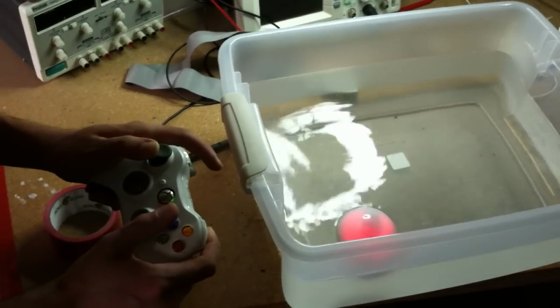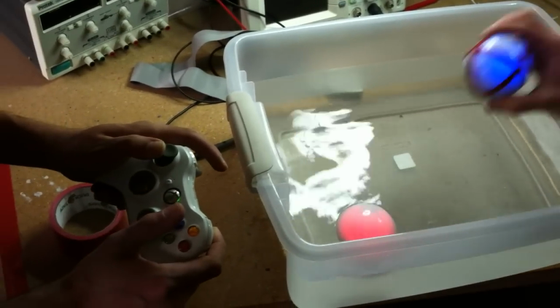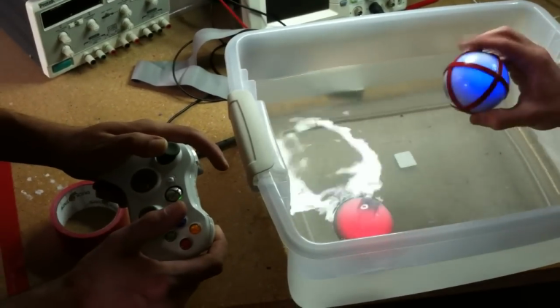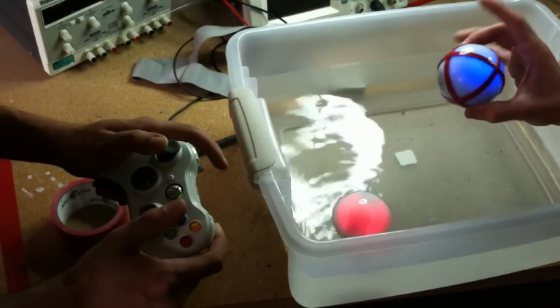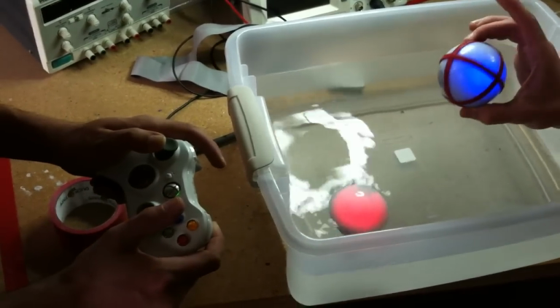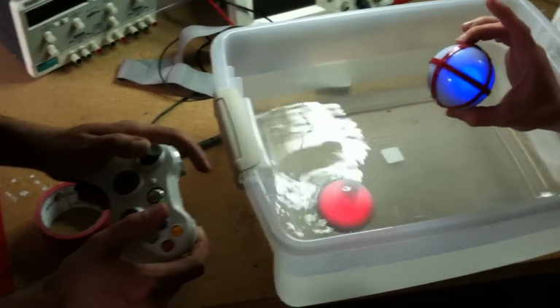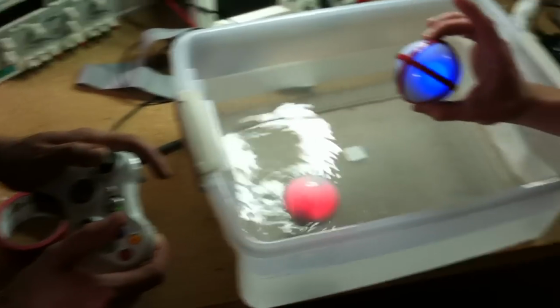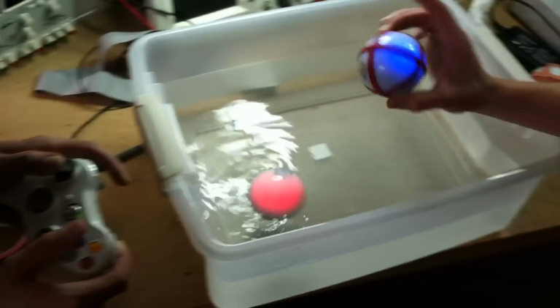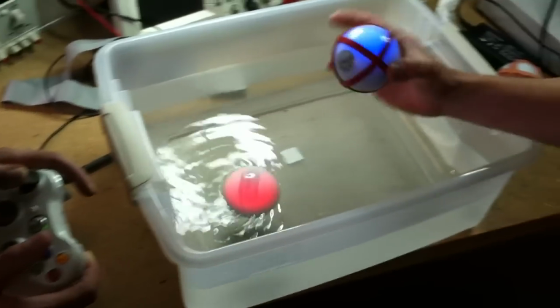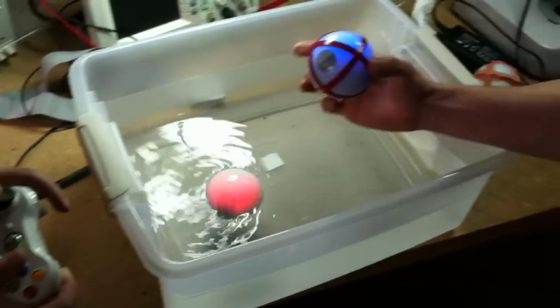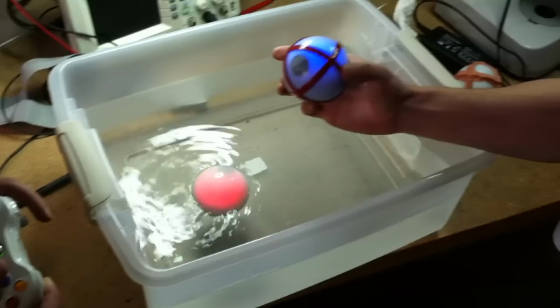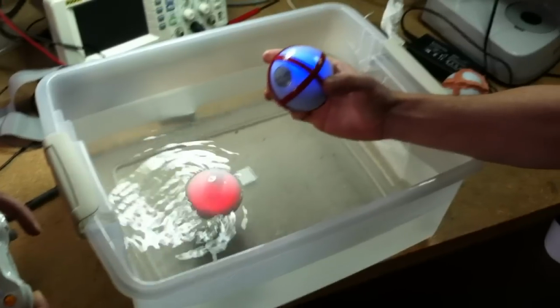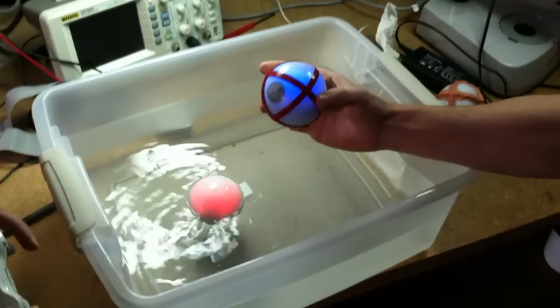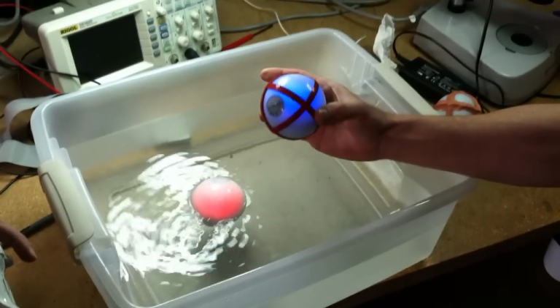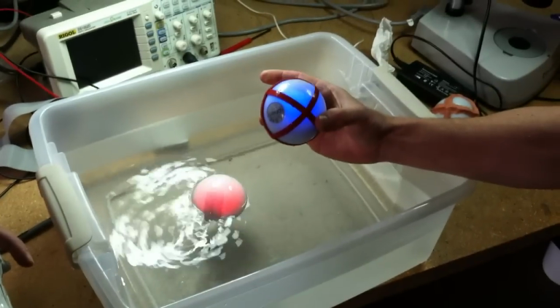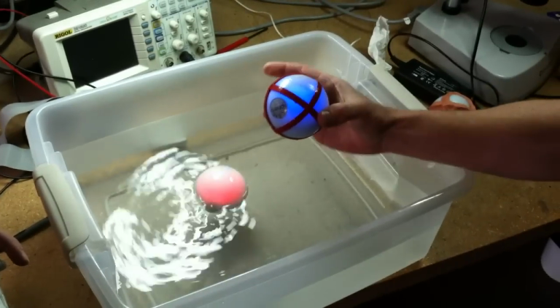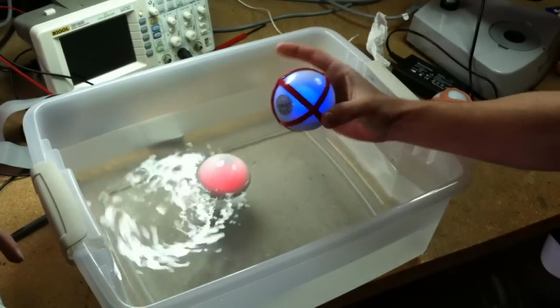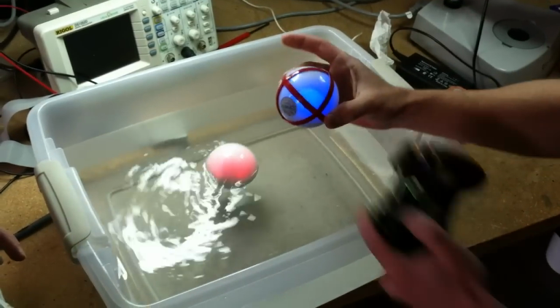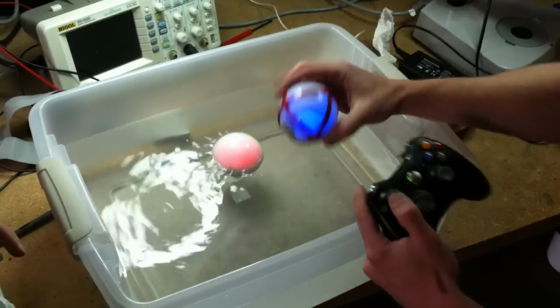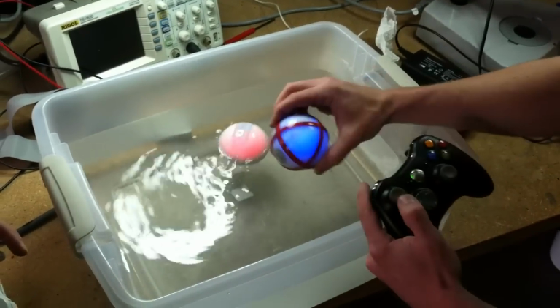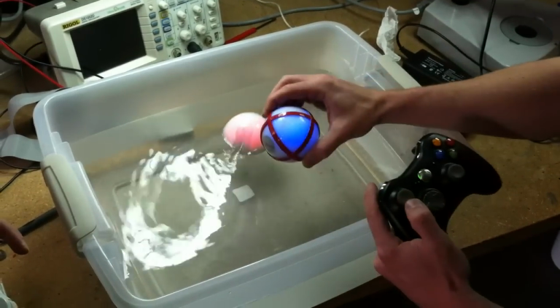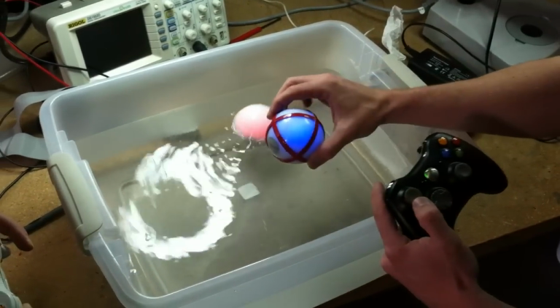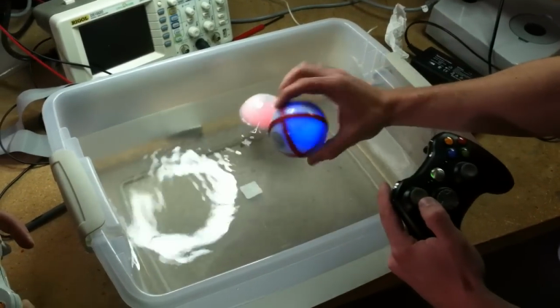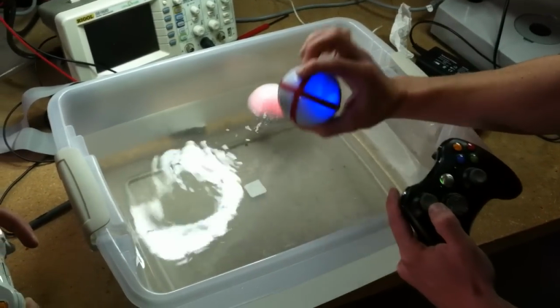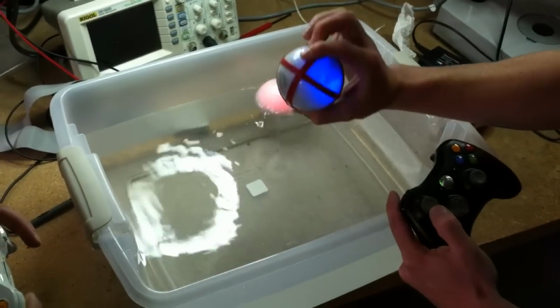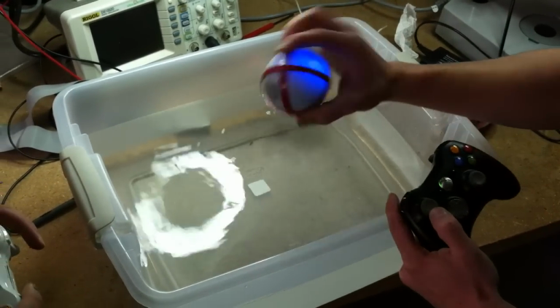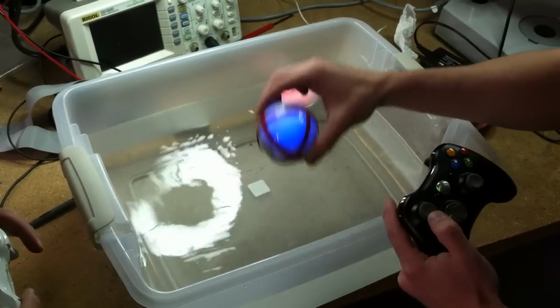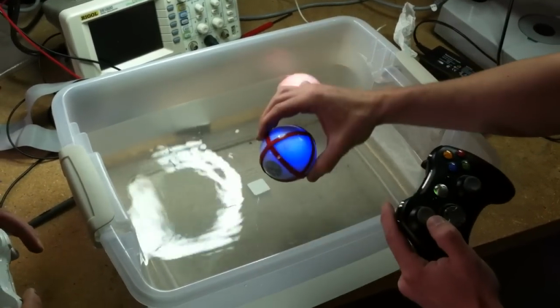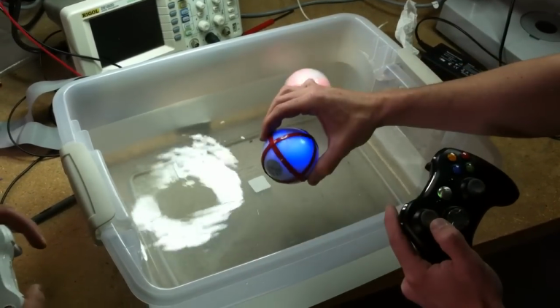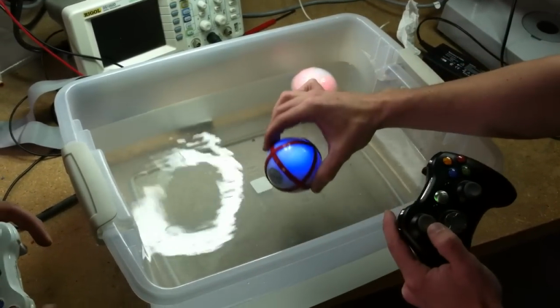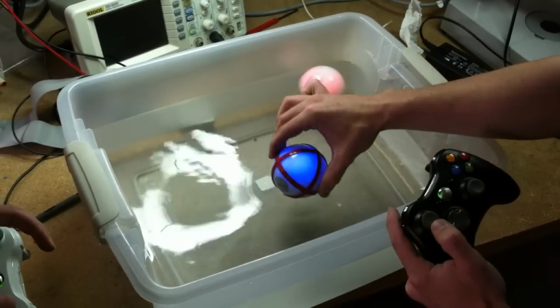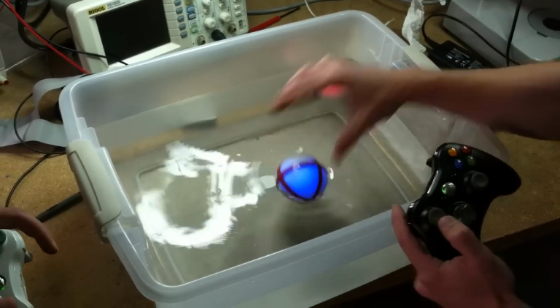This is a Sphero with duct tape fins. This is a Sphero with duct tape fins in water.